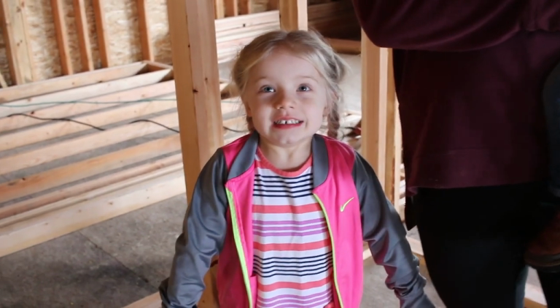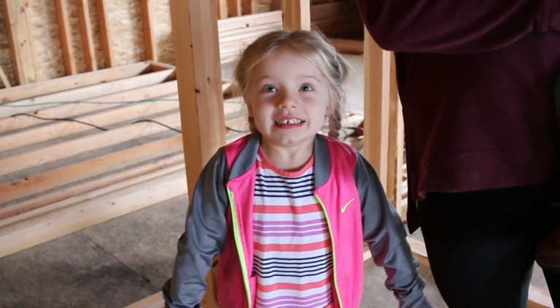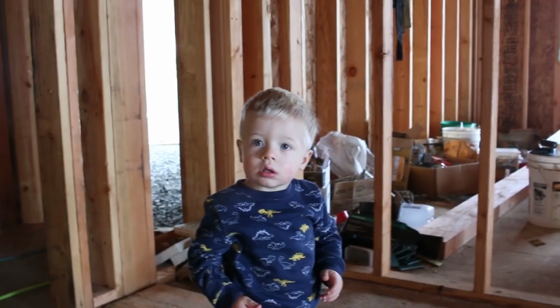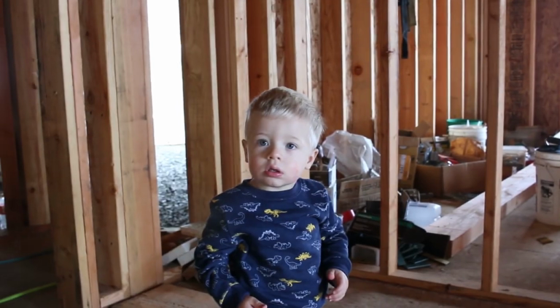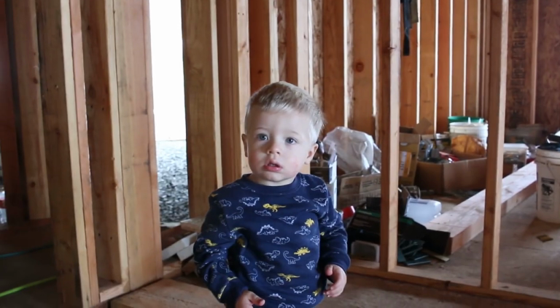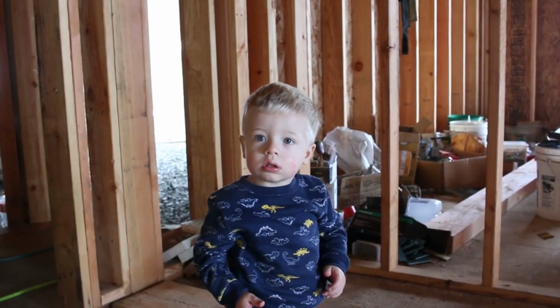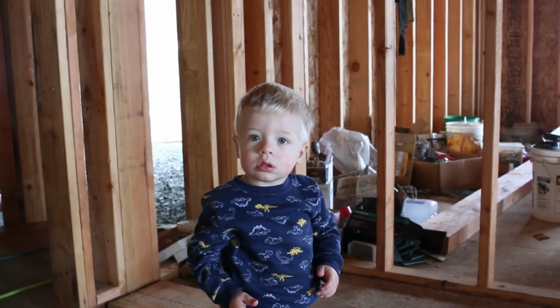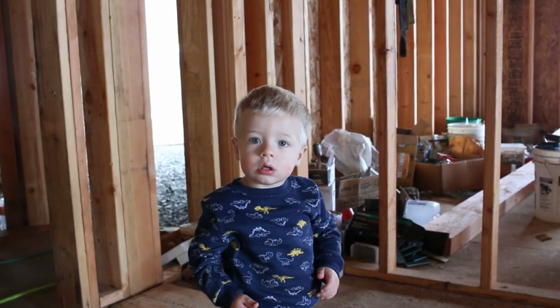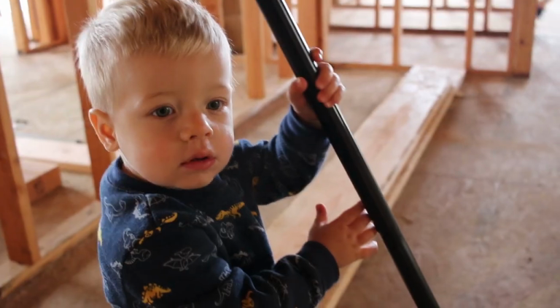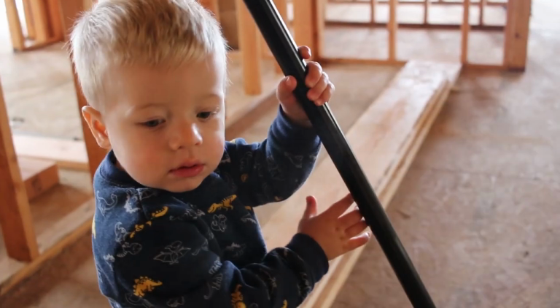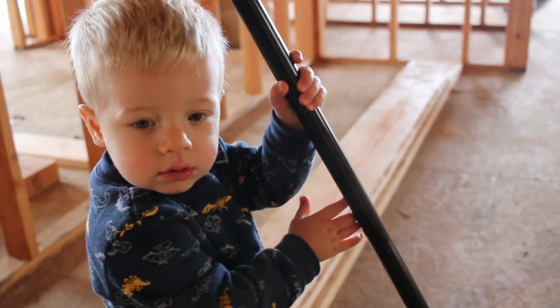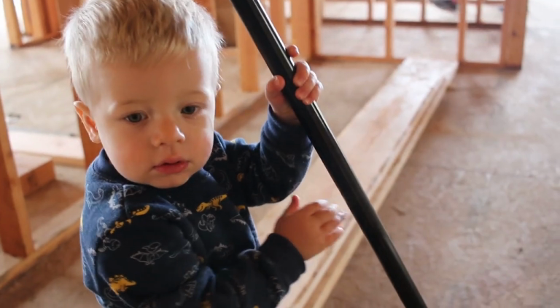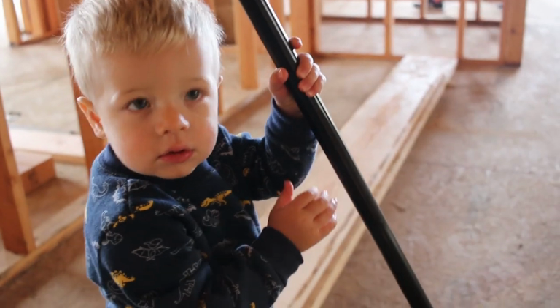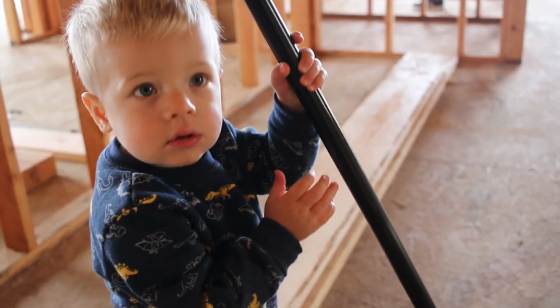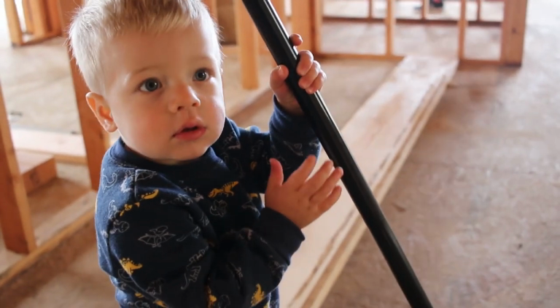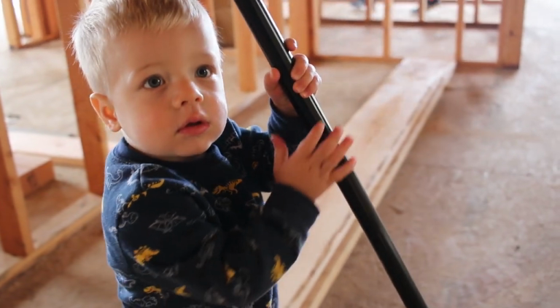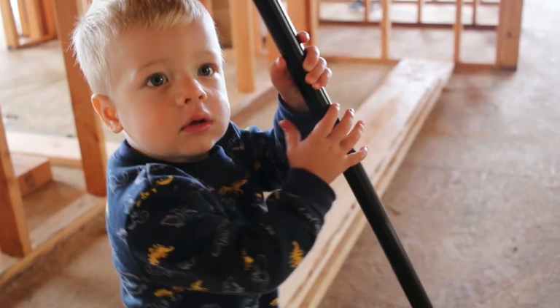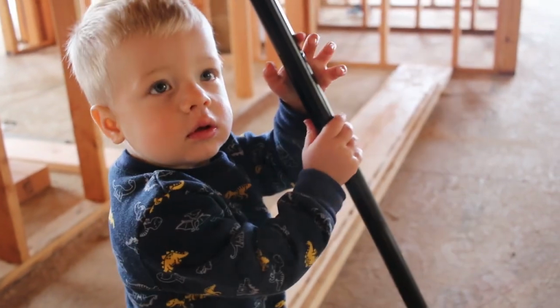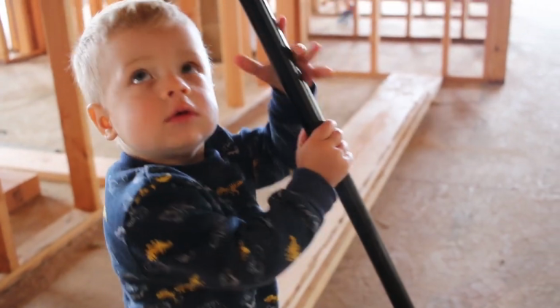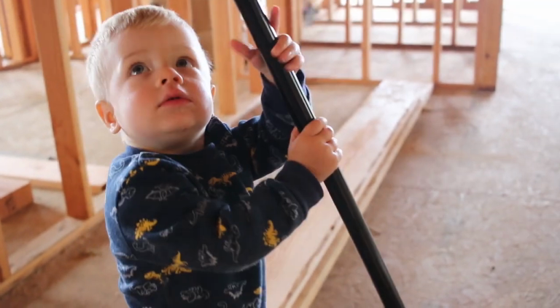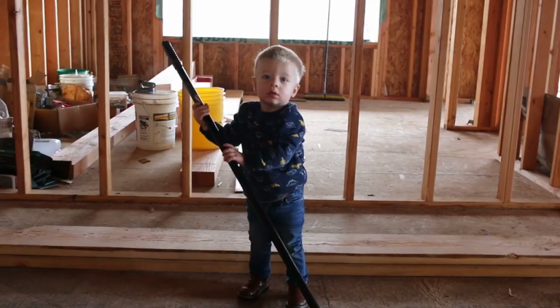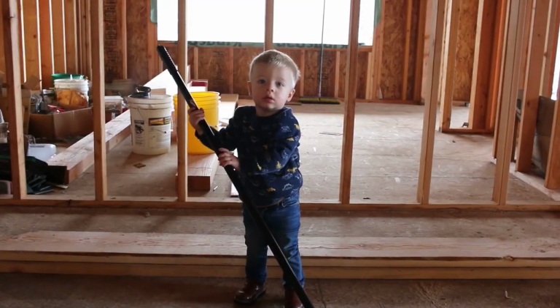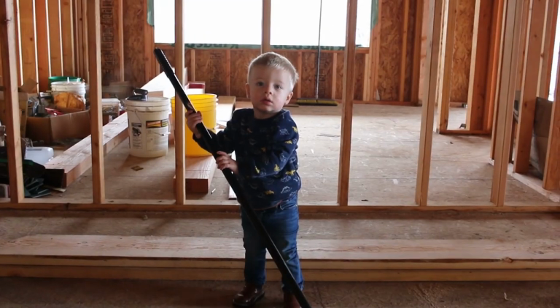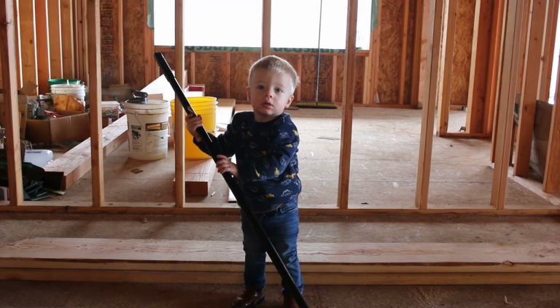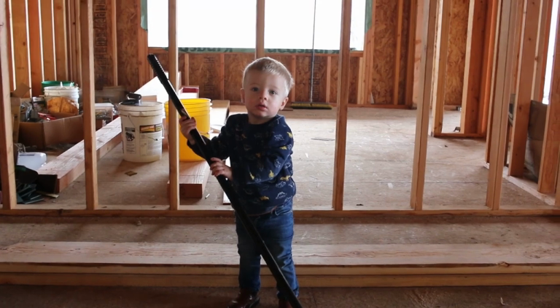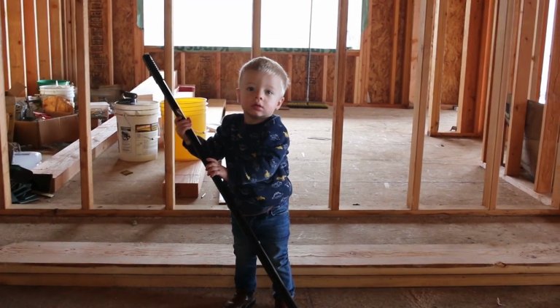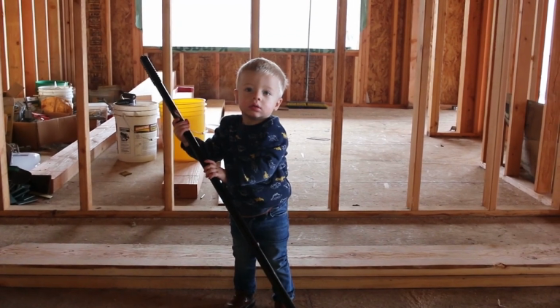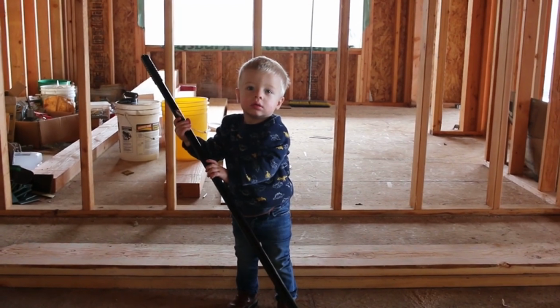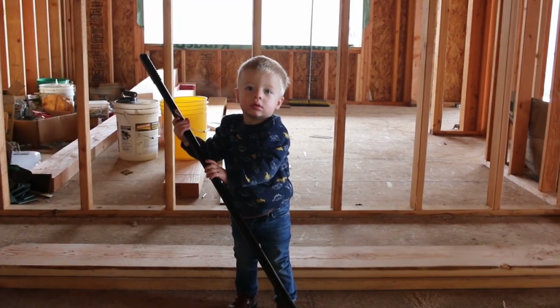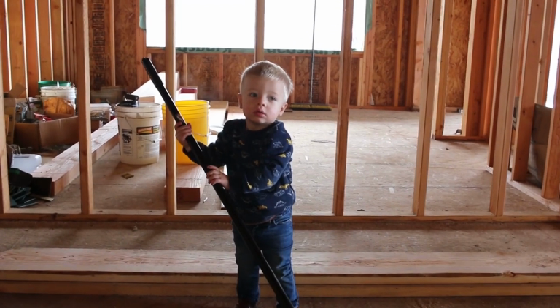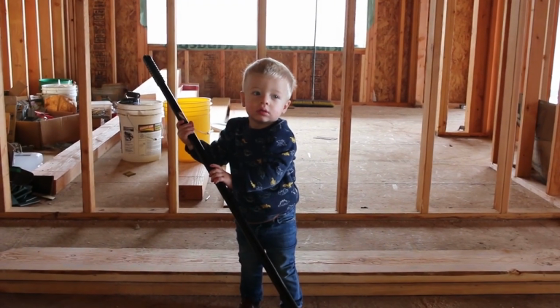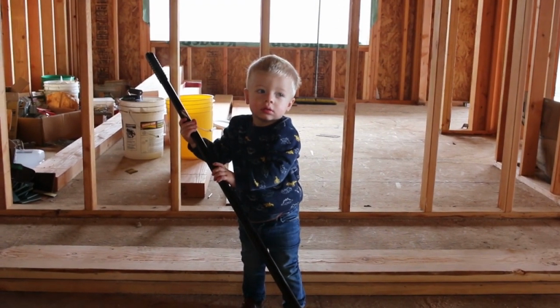As always, thank you for watching Essential Craftsman and keep up the good work.